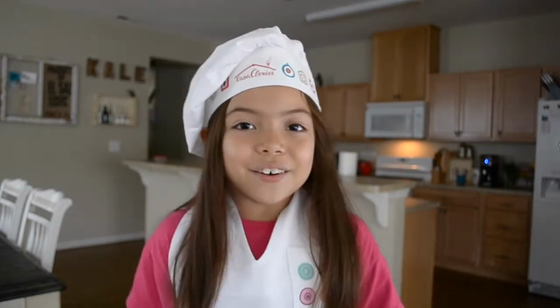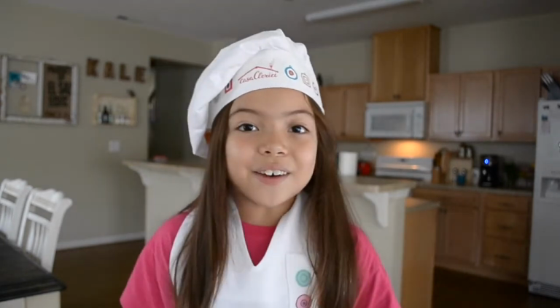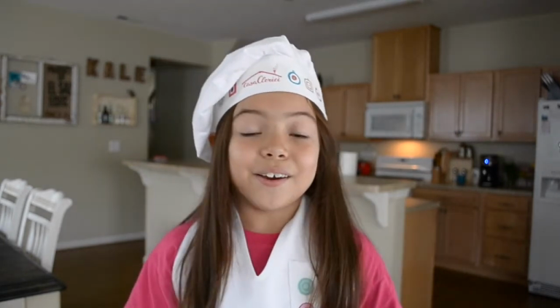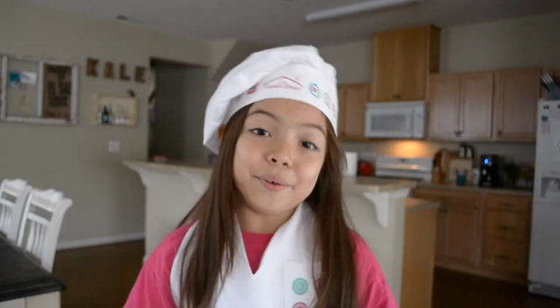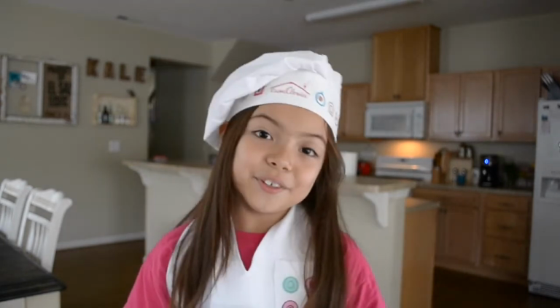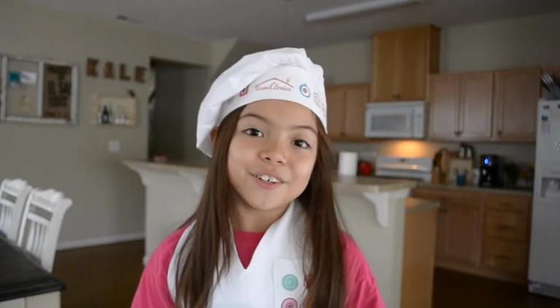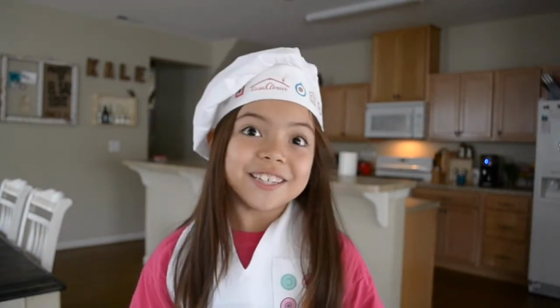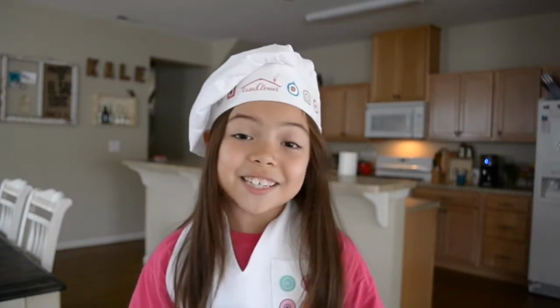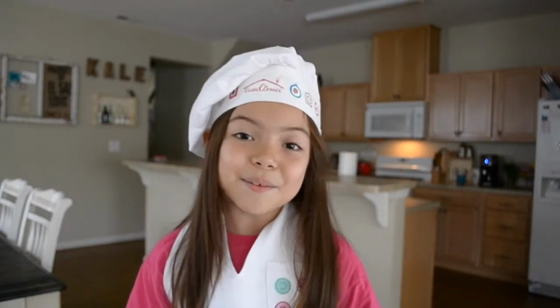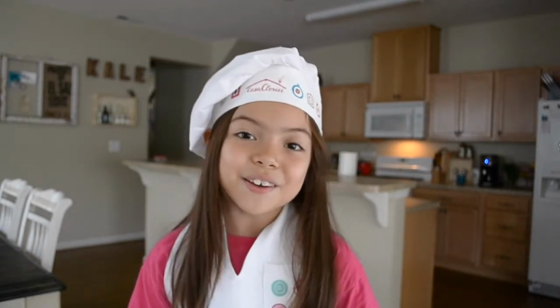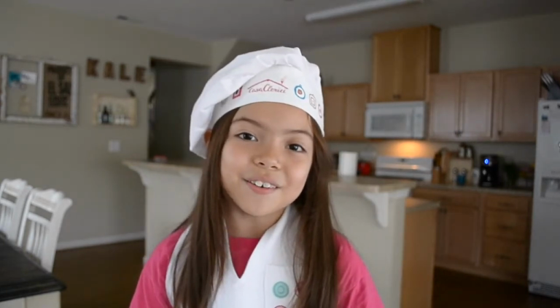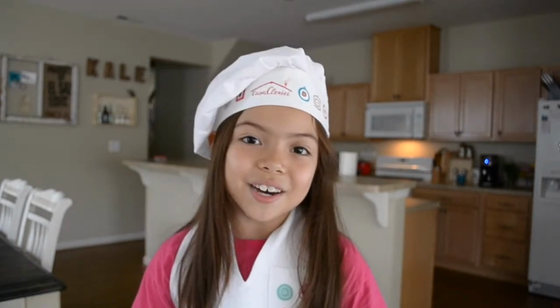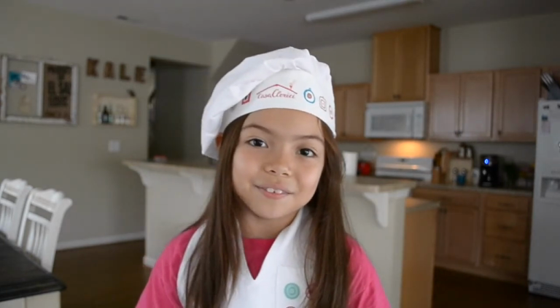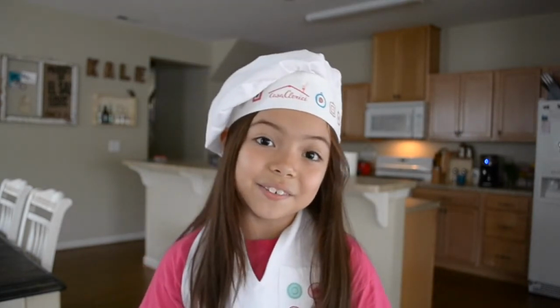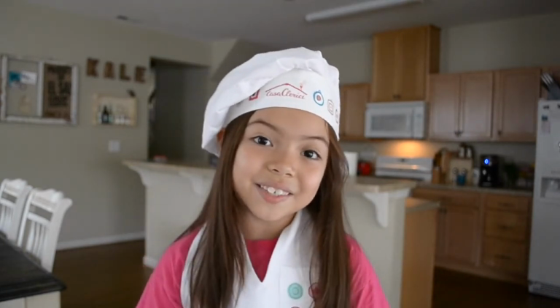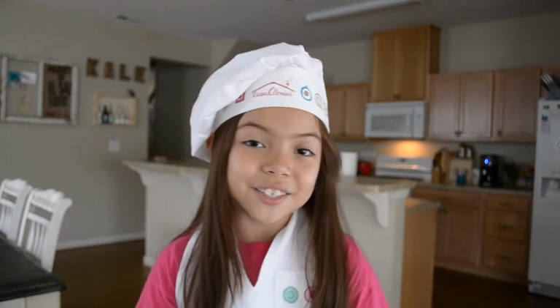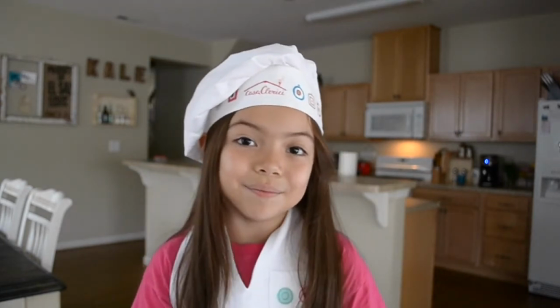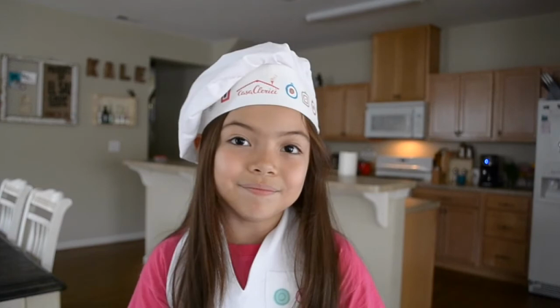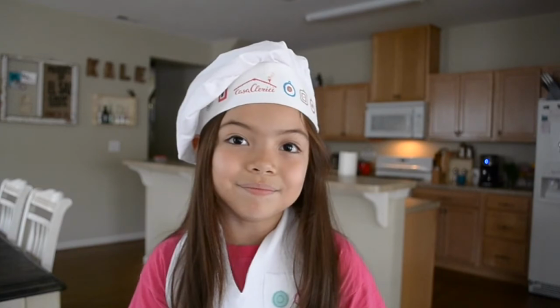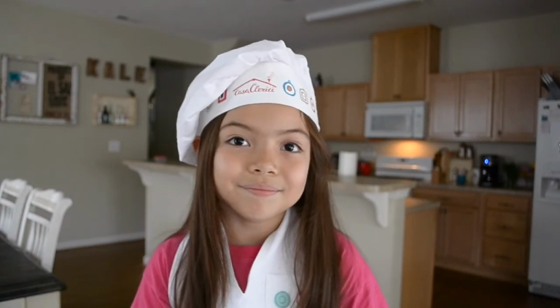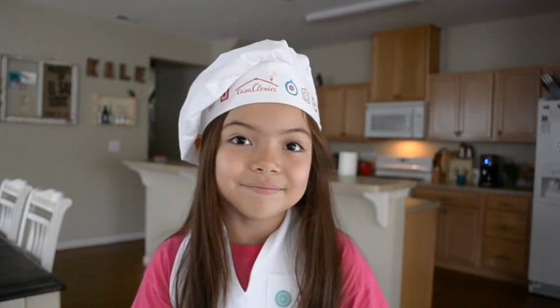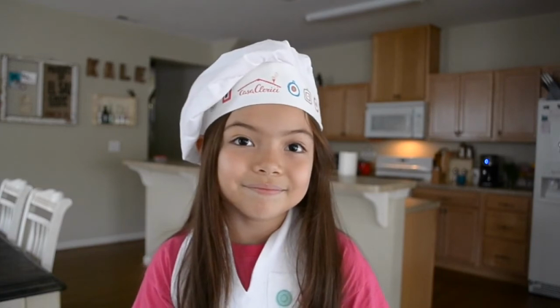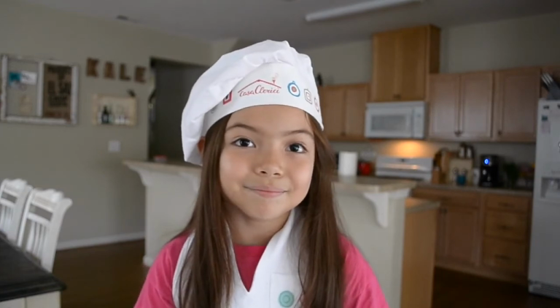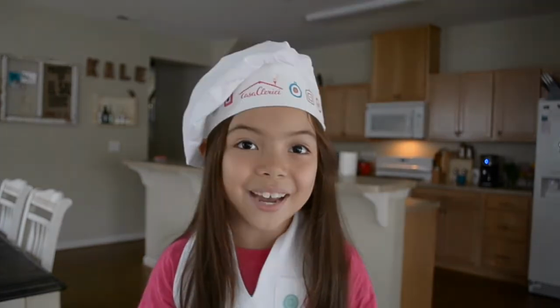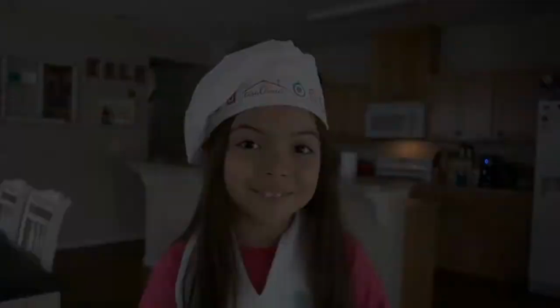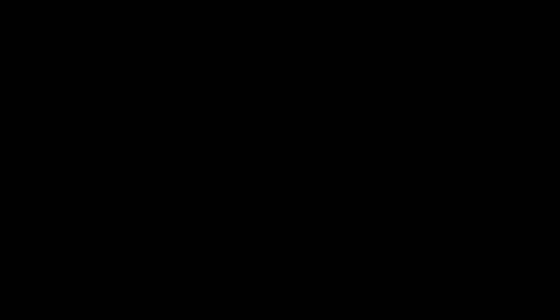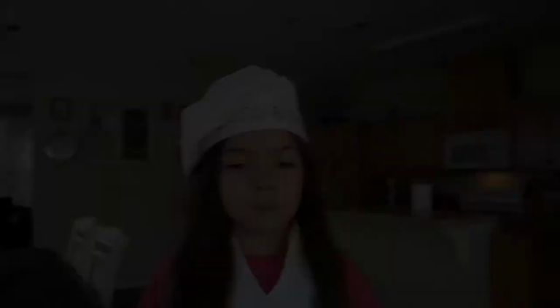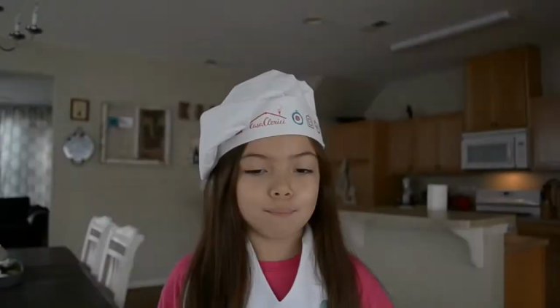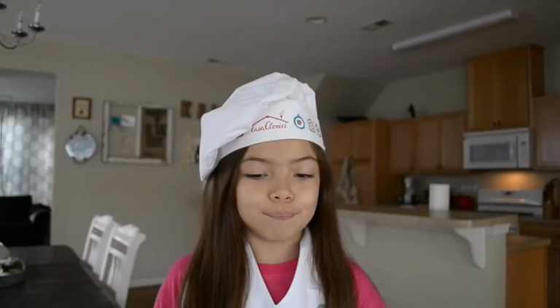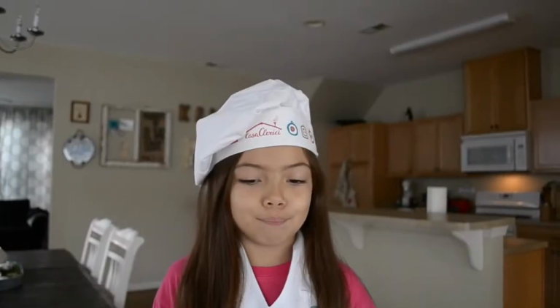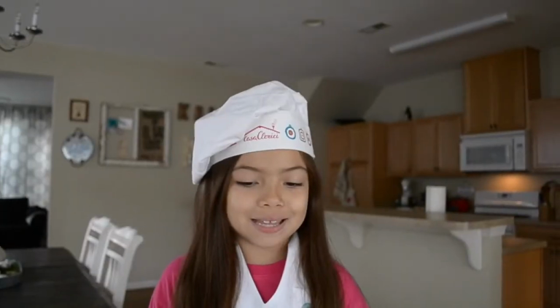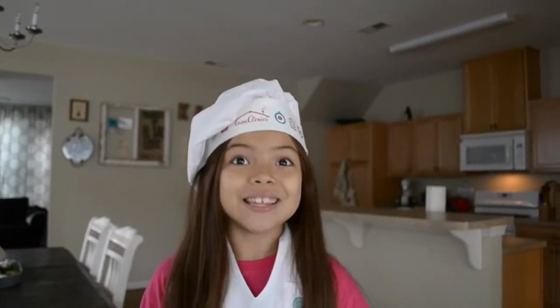I hope you enjoyed this episode of Liv's Kitchen. Bye! Banana.